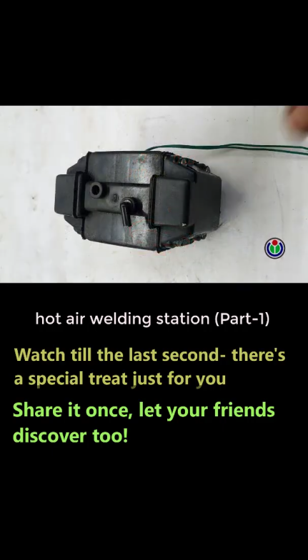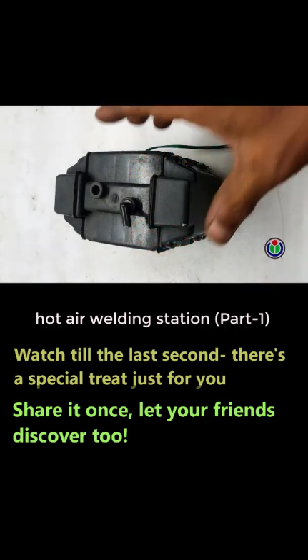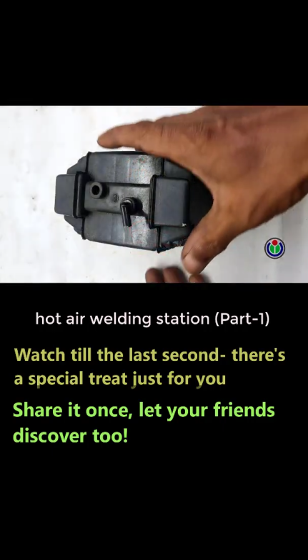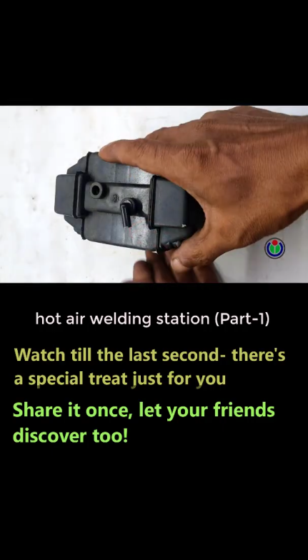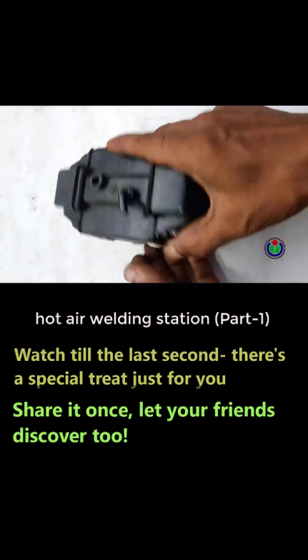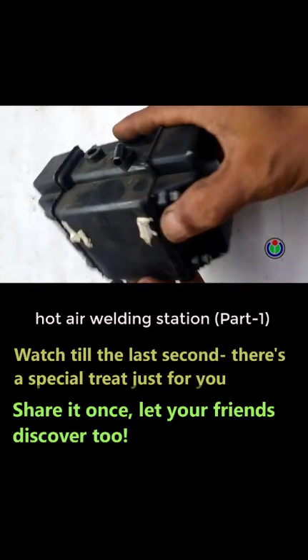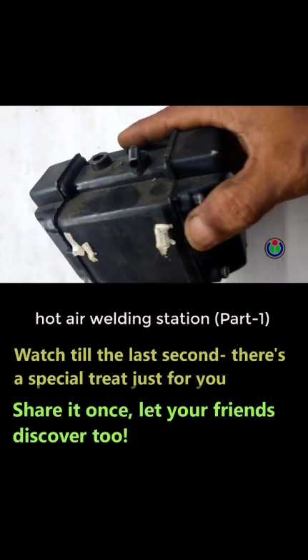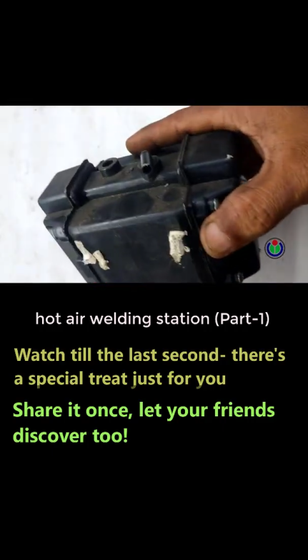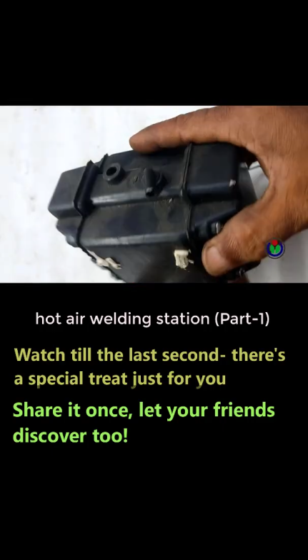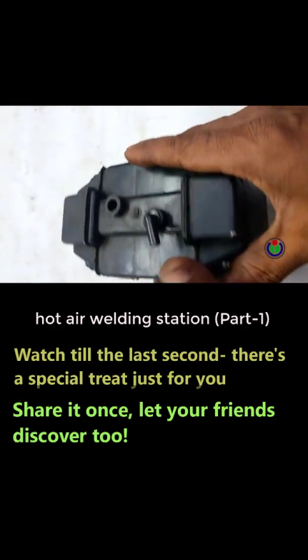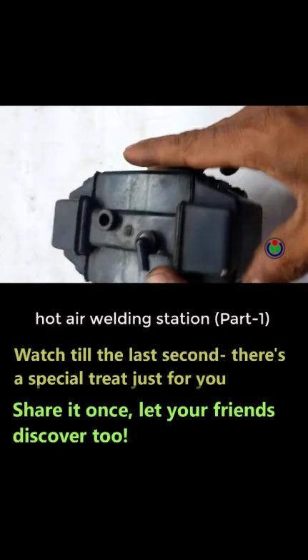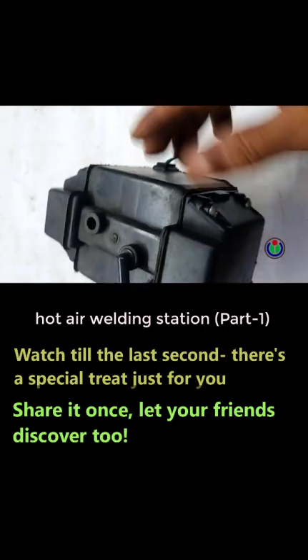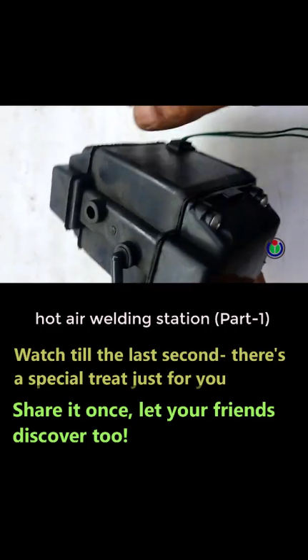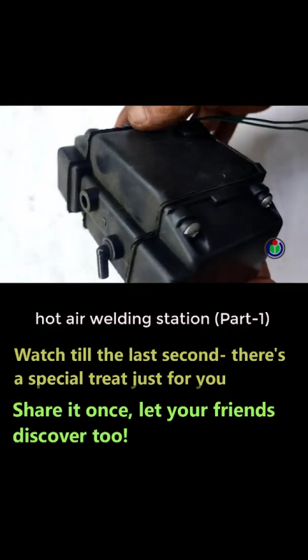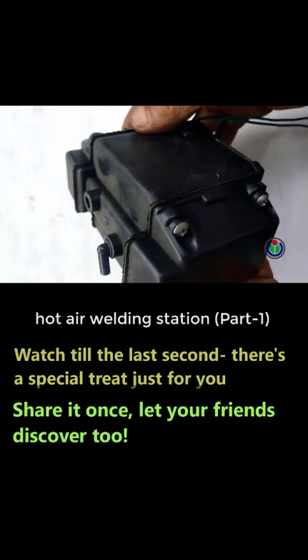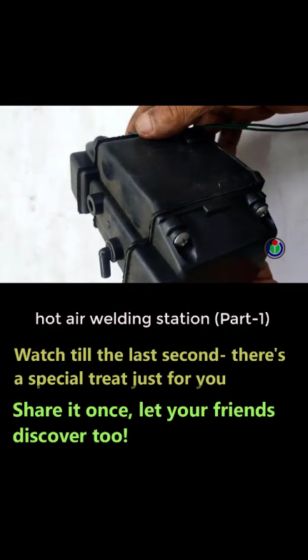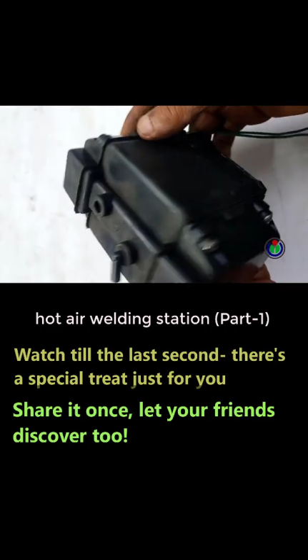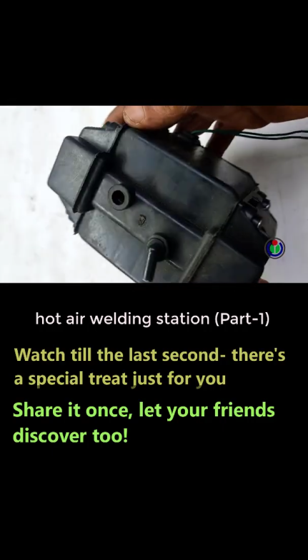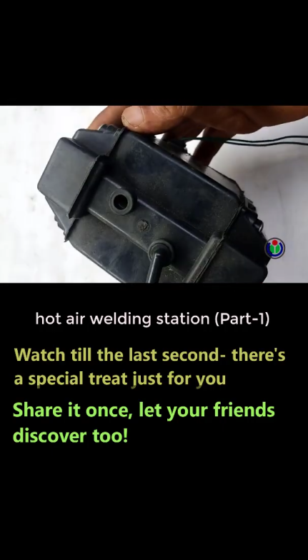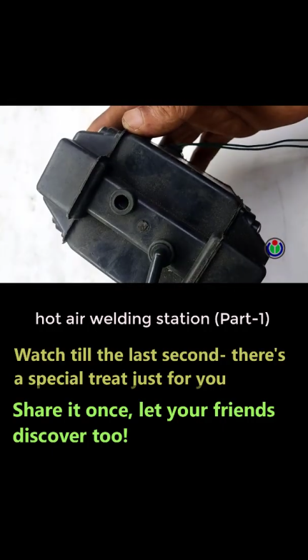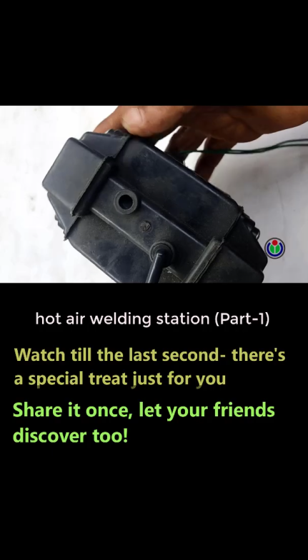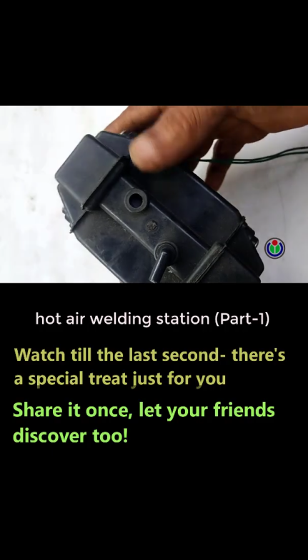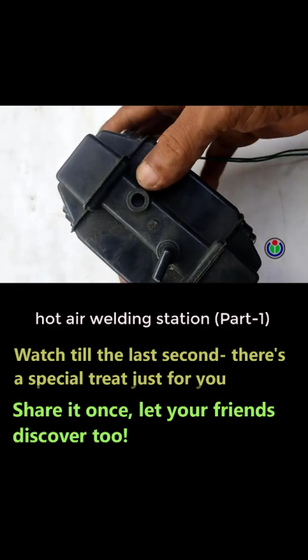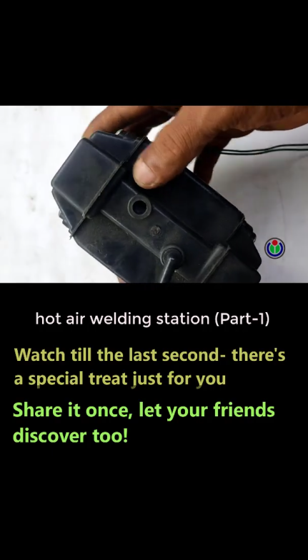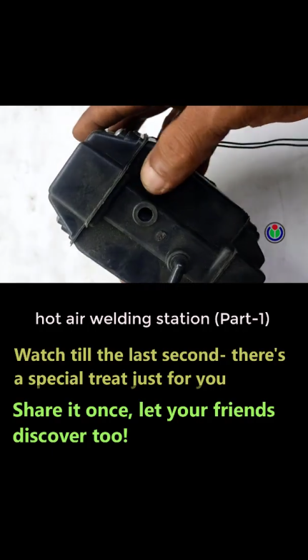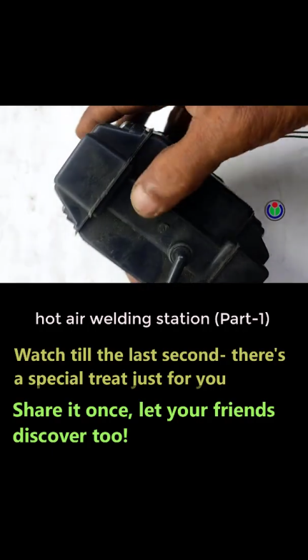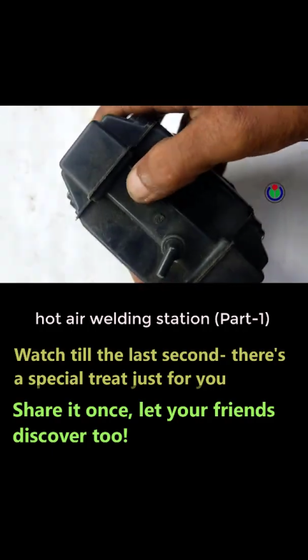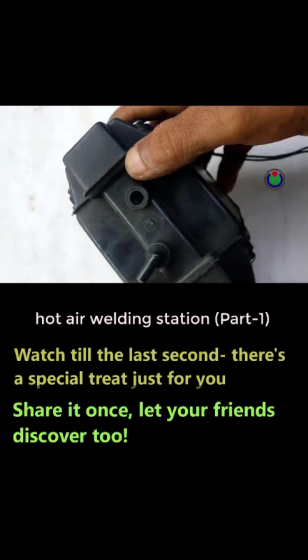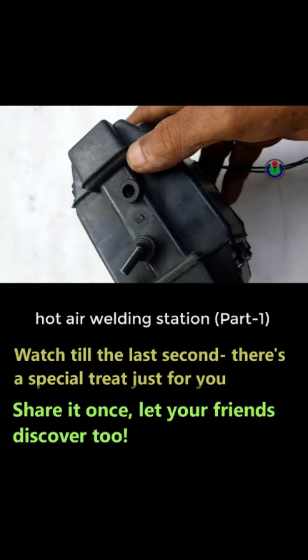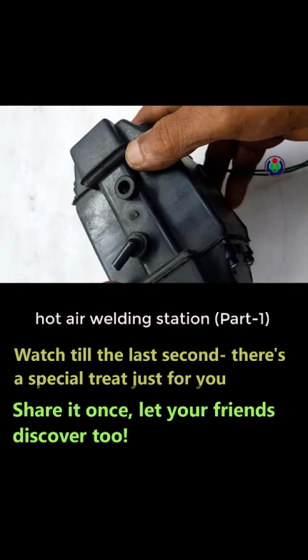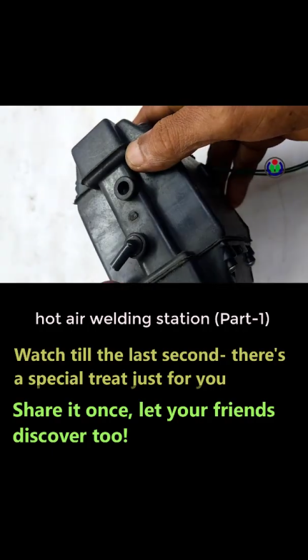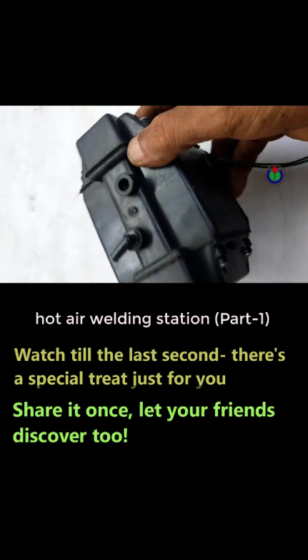This is the part that makes the hot air welding station special — the air pump. It looks a lot like a film camera.